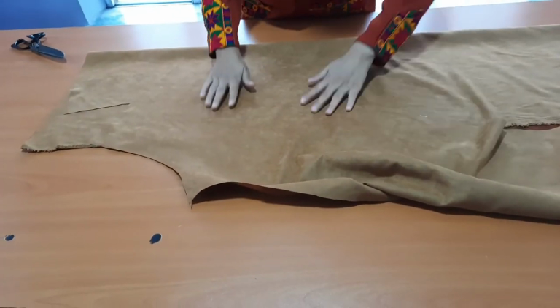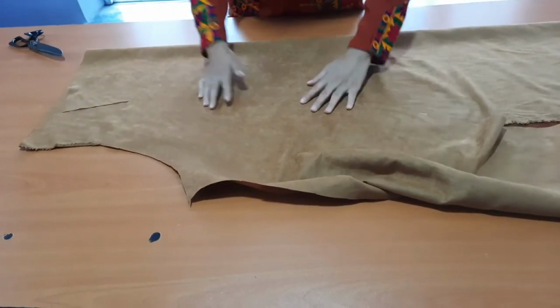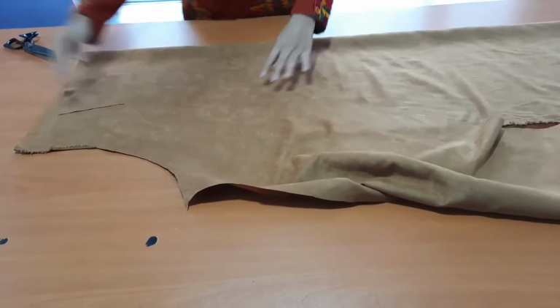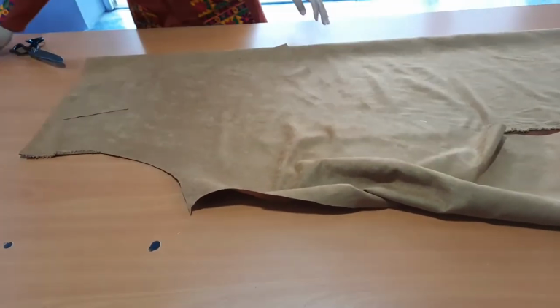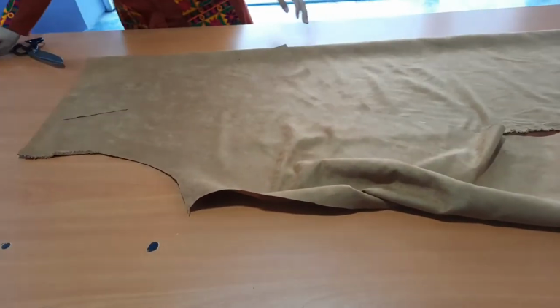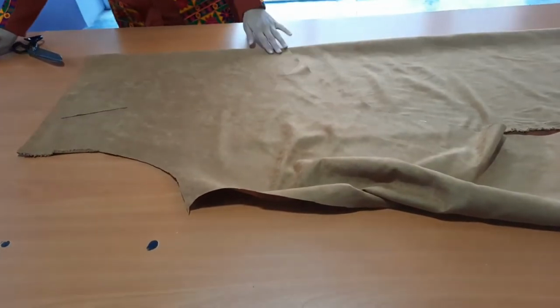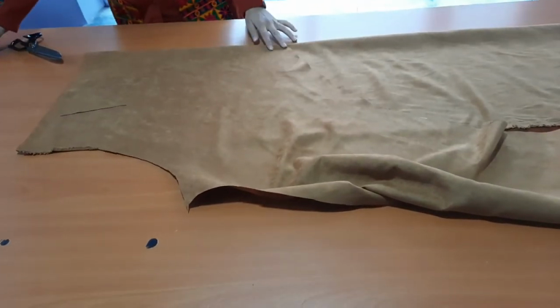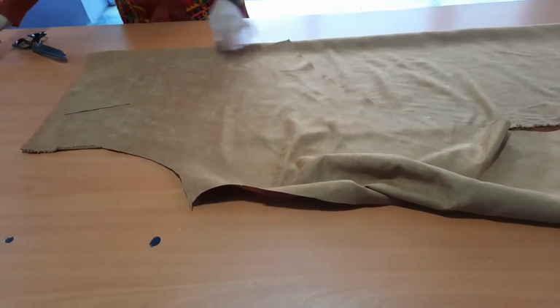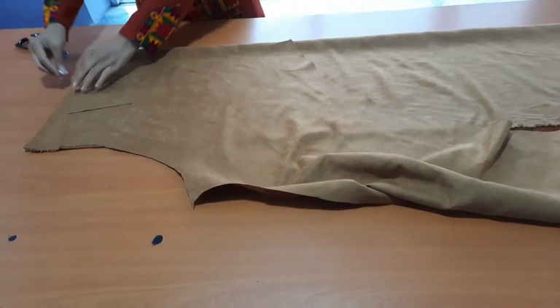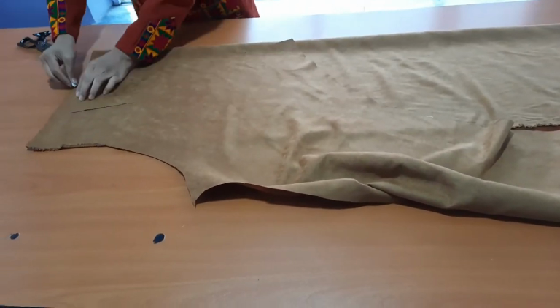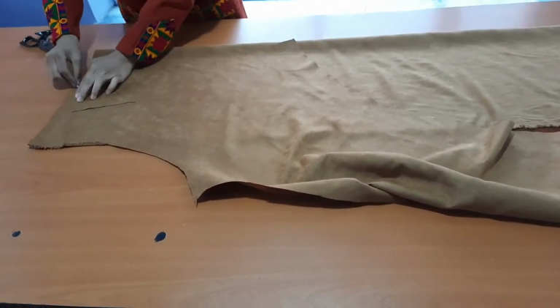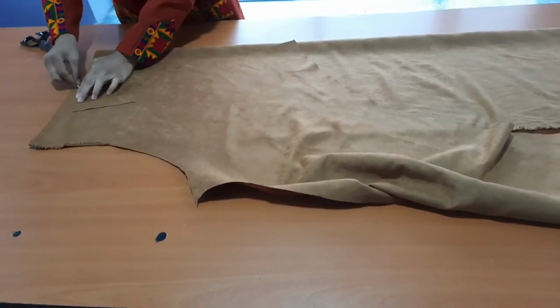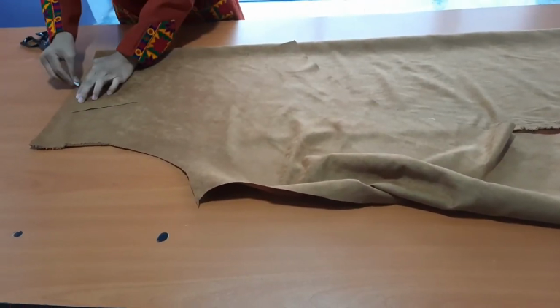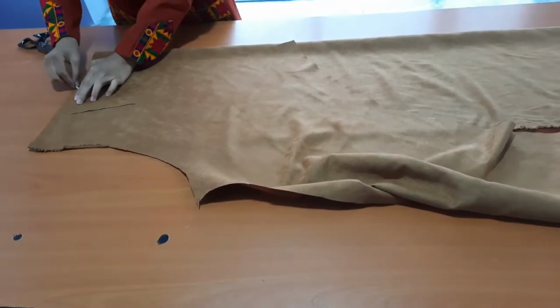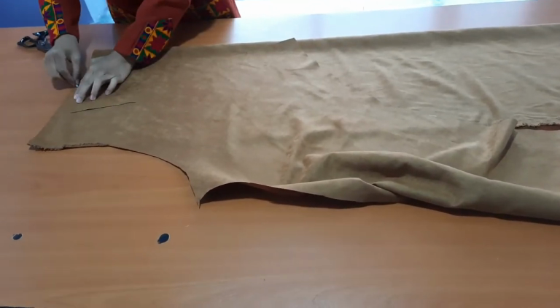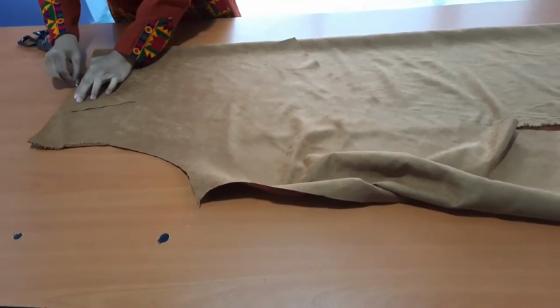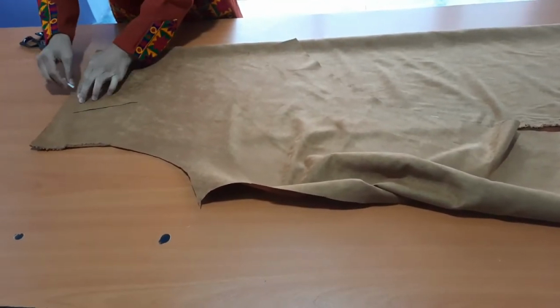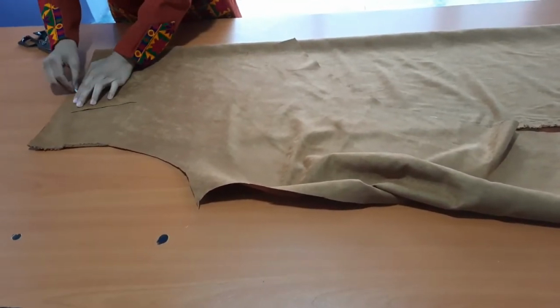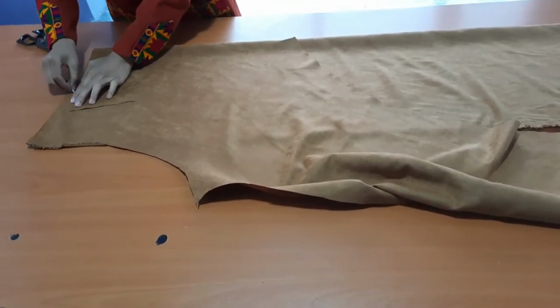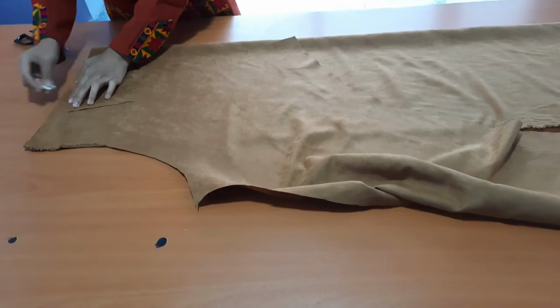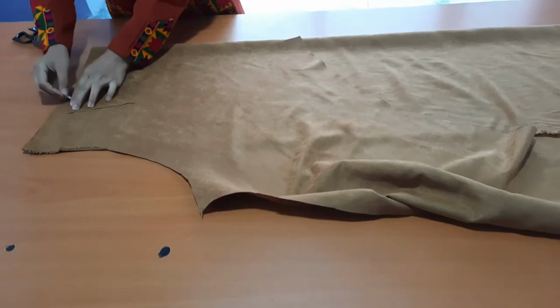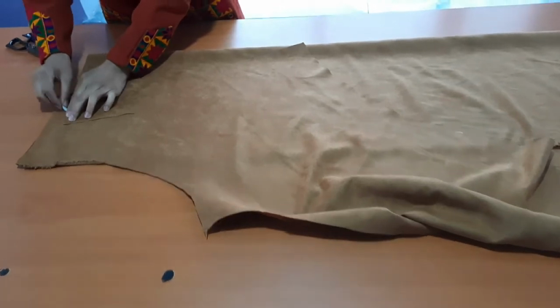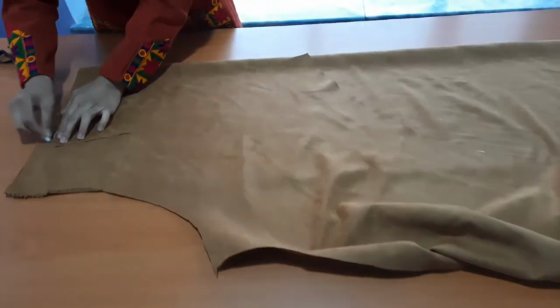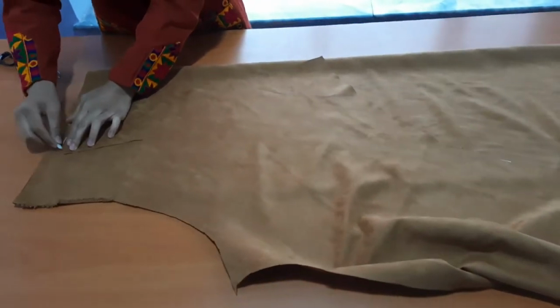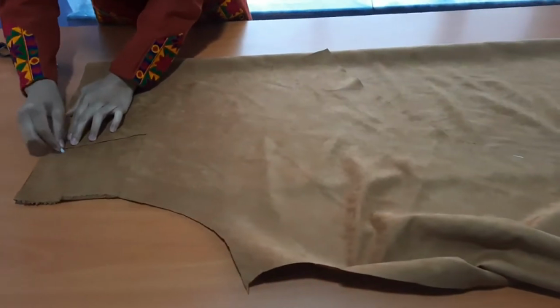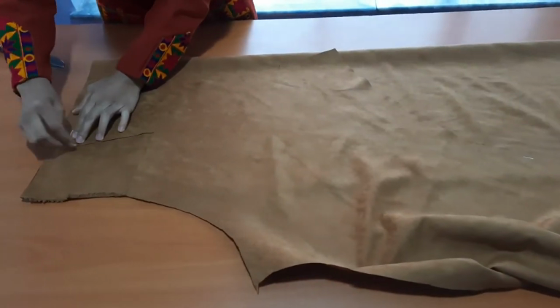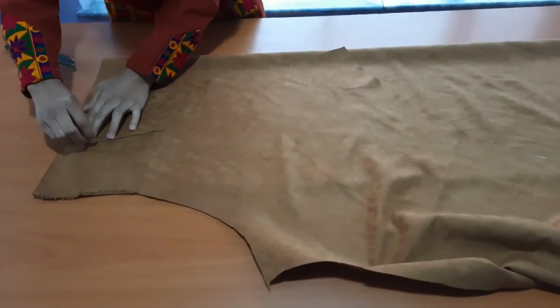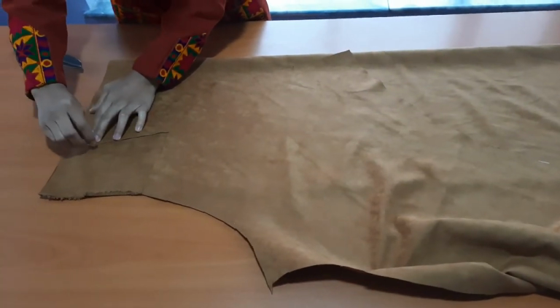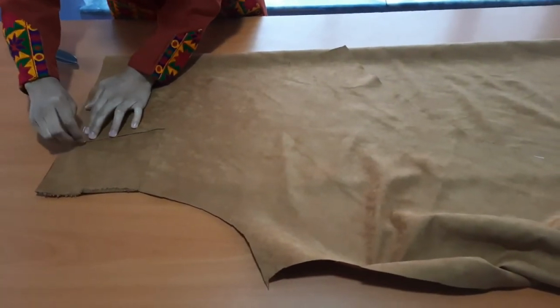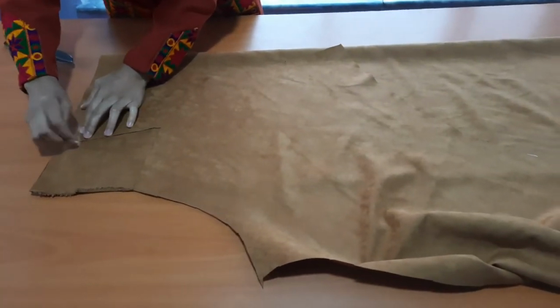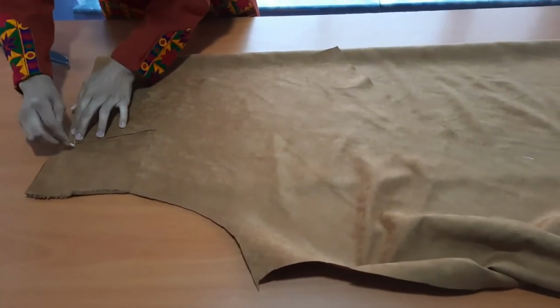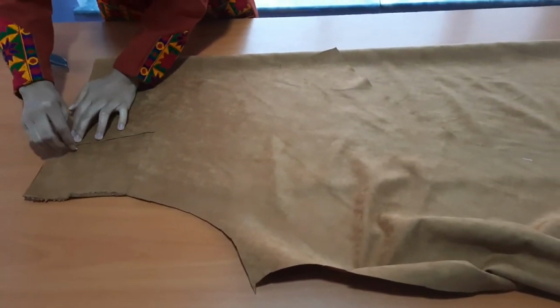Now for the lining front neck, place one of them on the fabric and cut it accordingly.